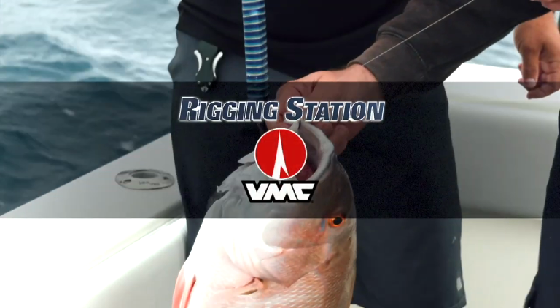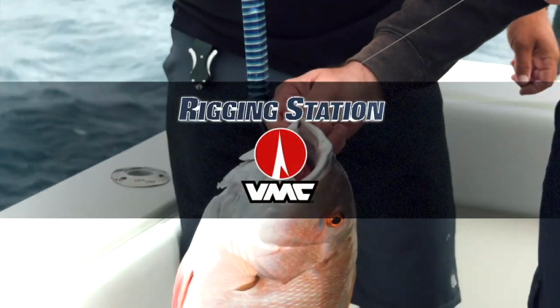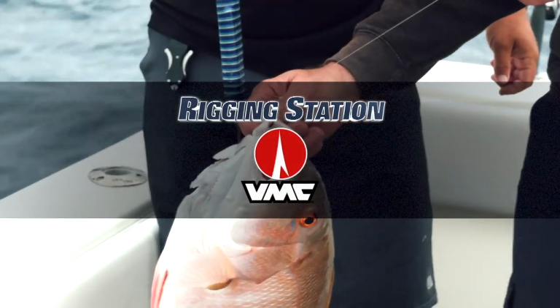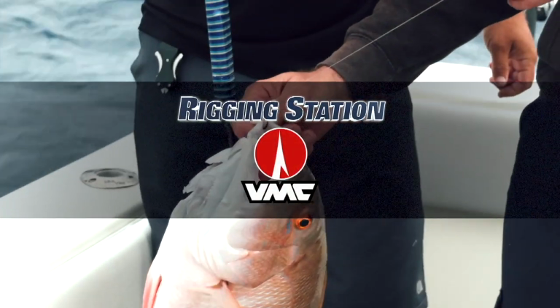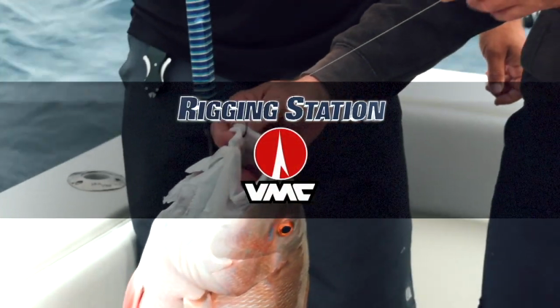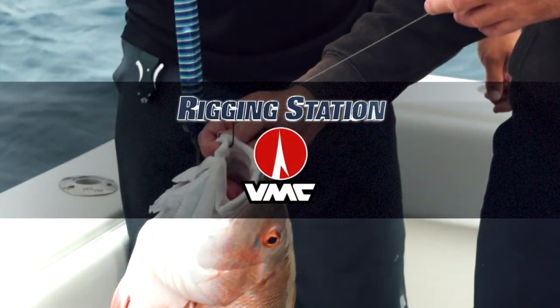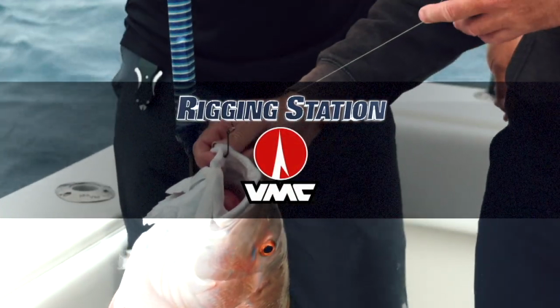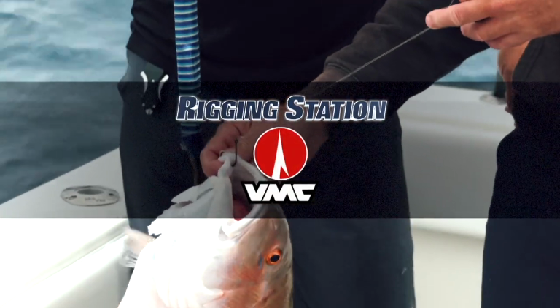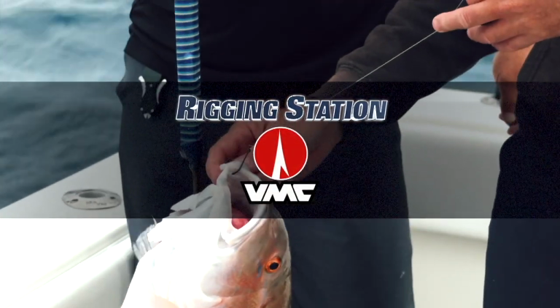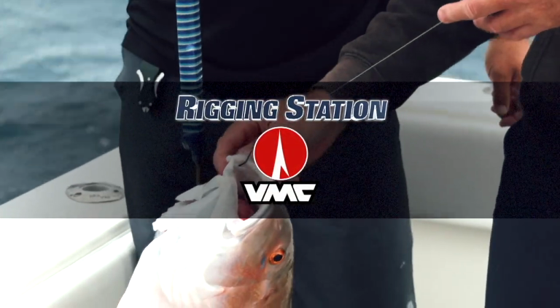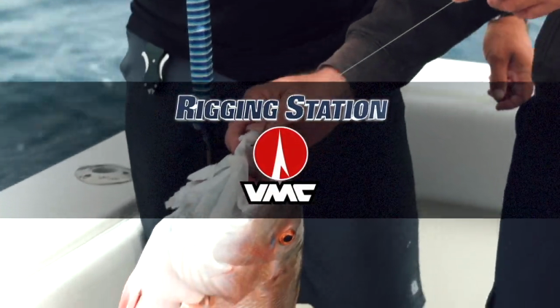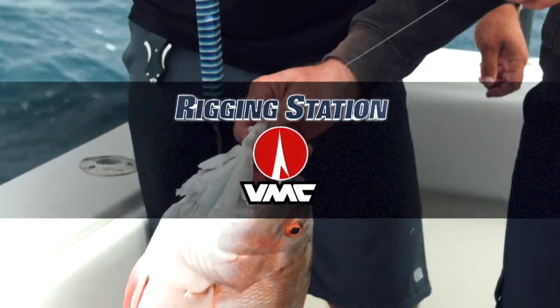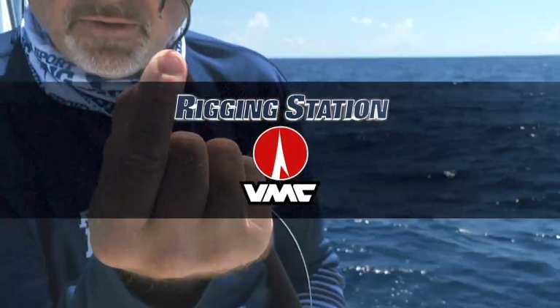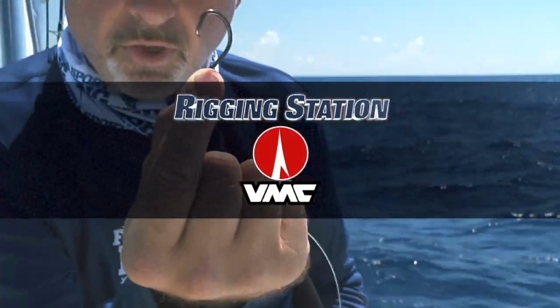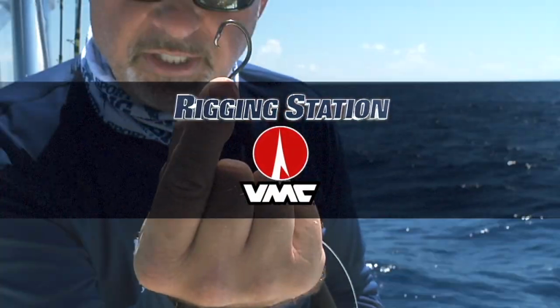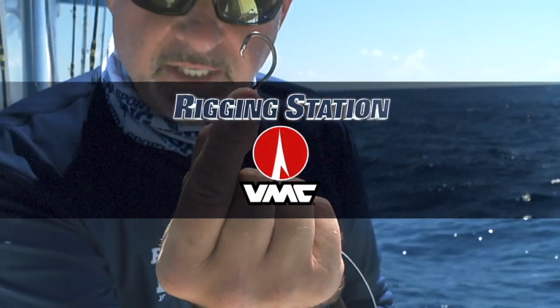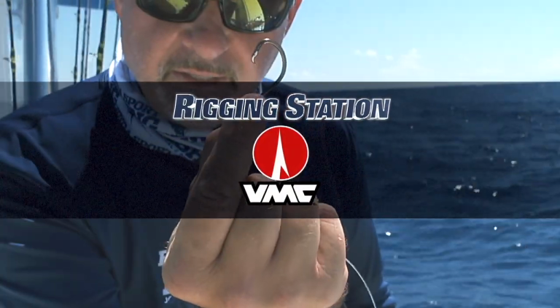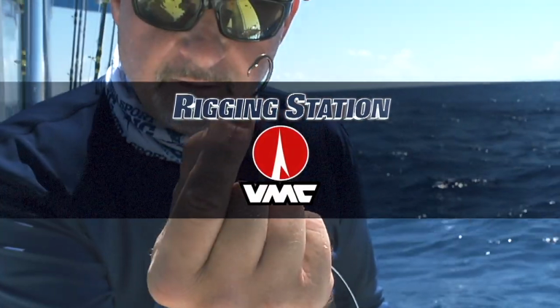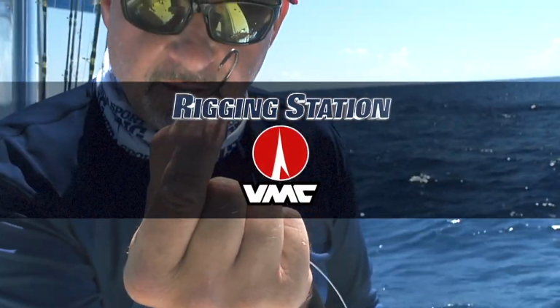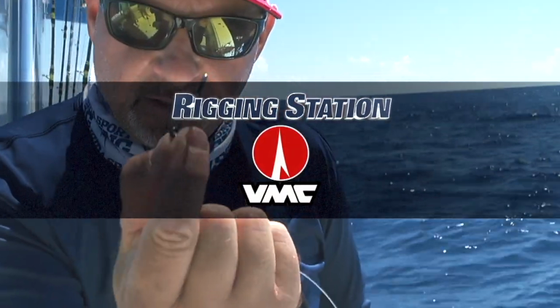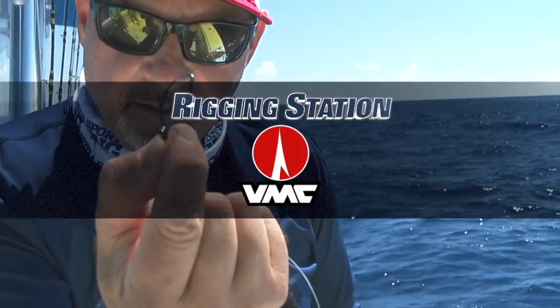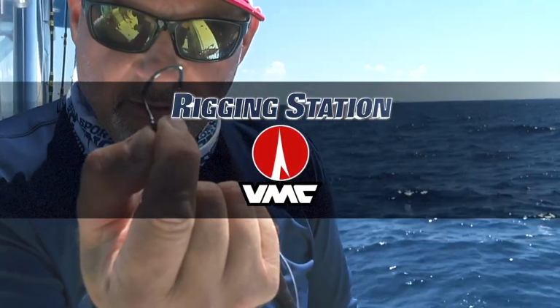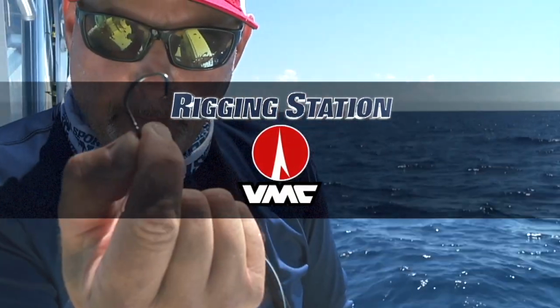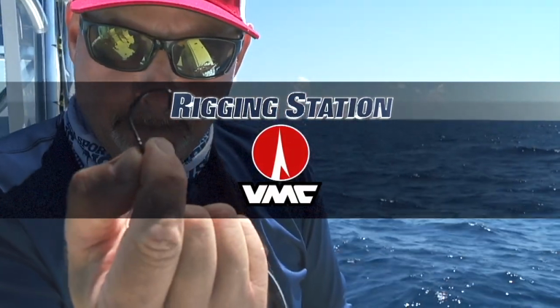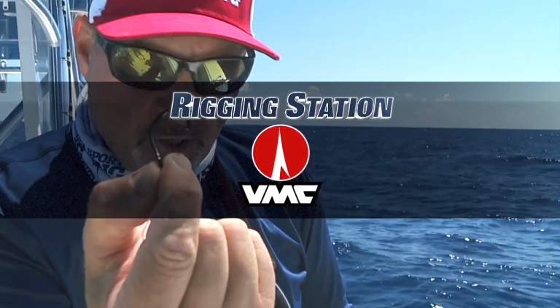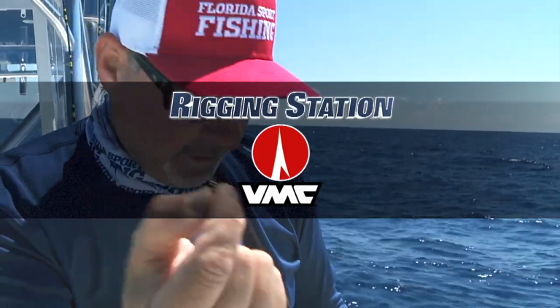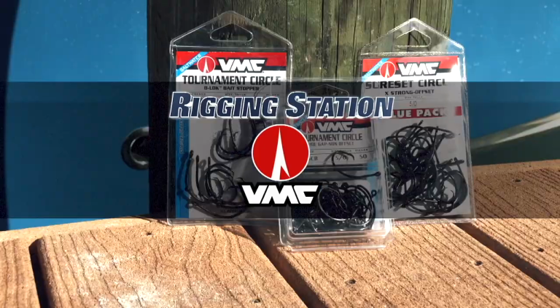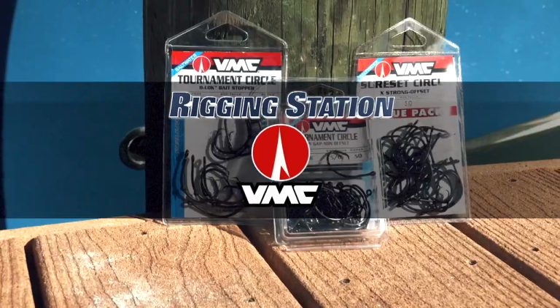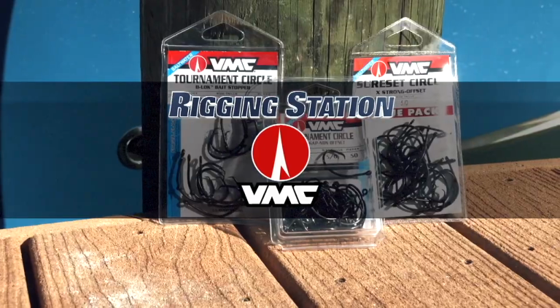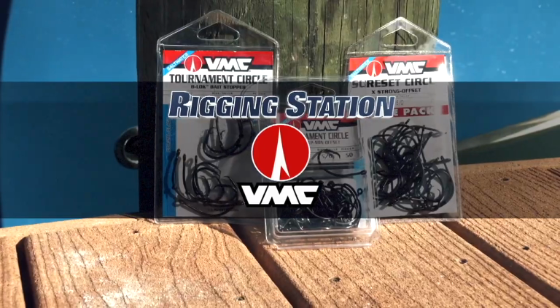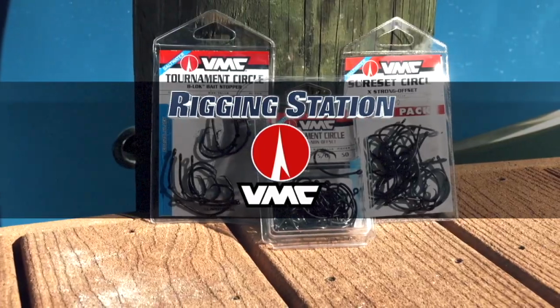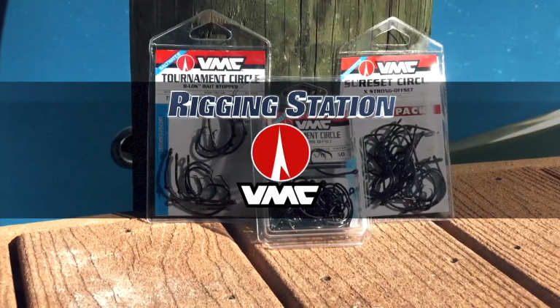Rigging Station, proudly presented by VMC, your expert in hooks.